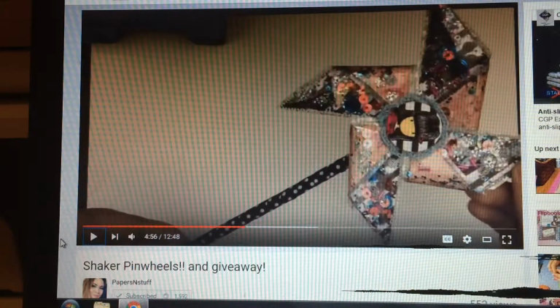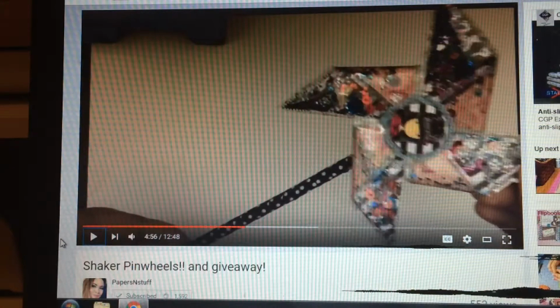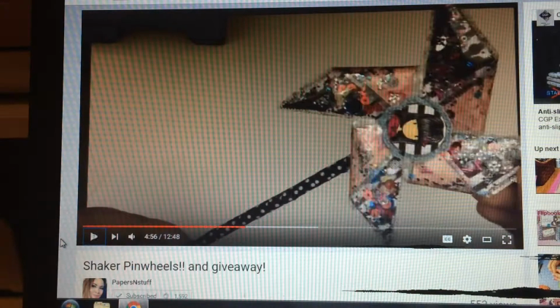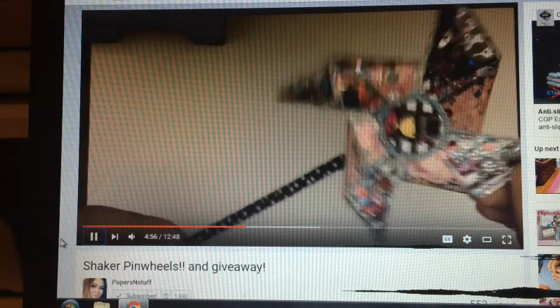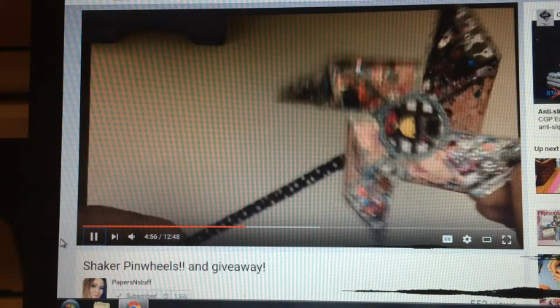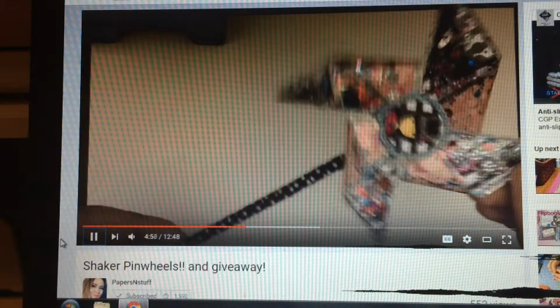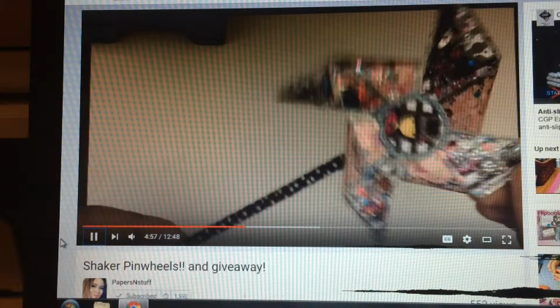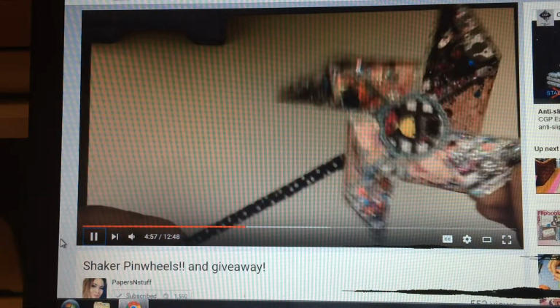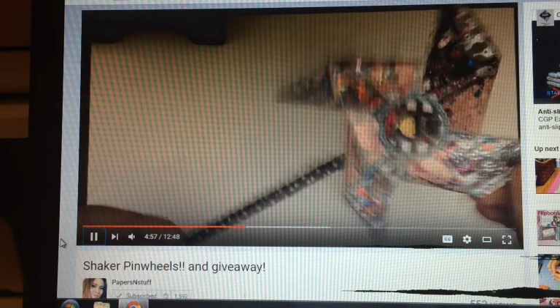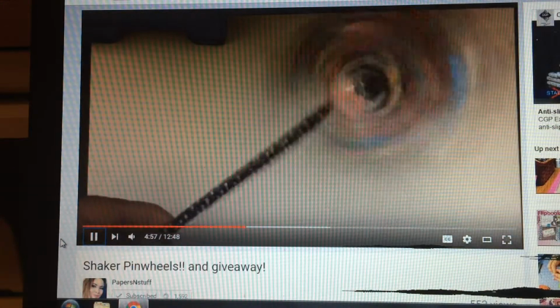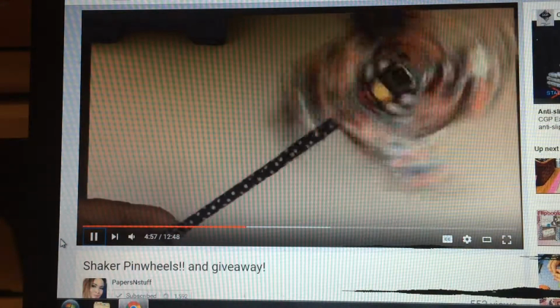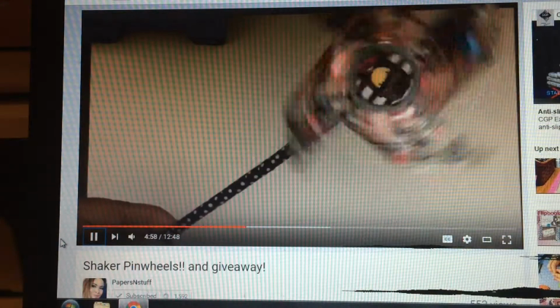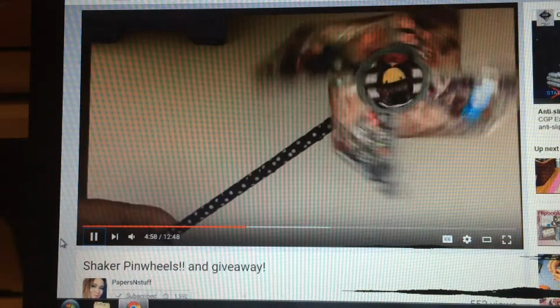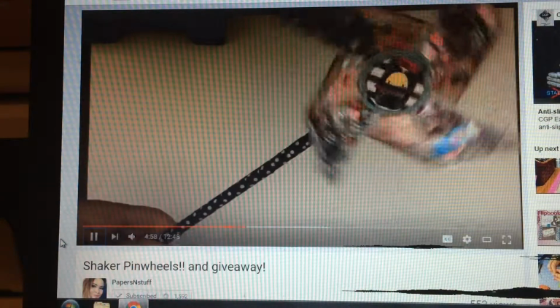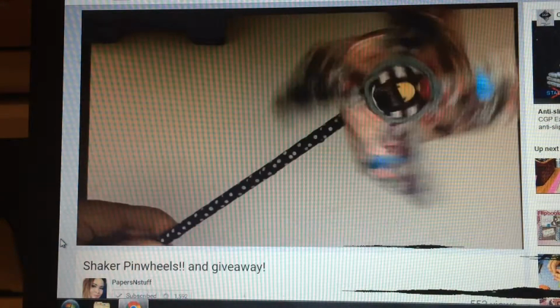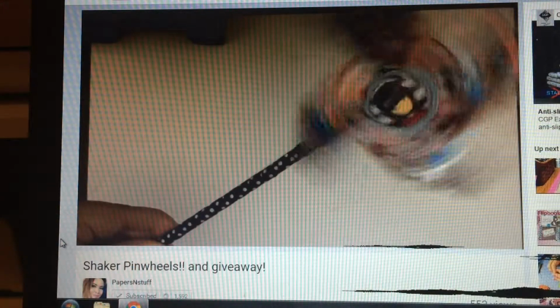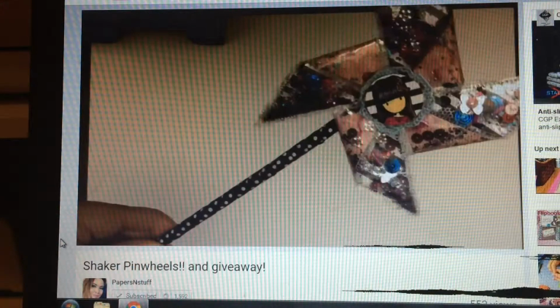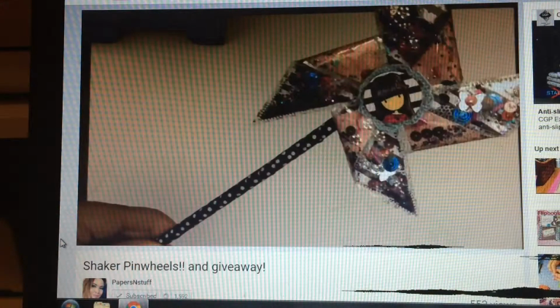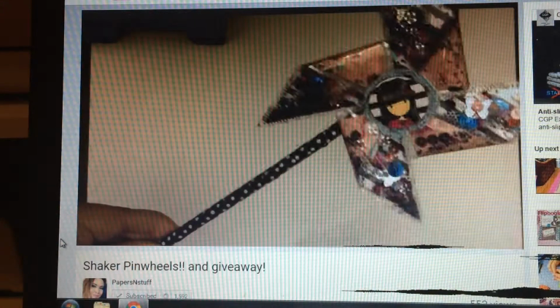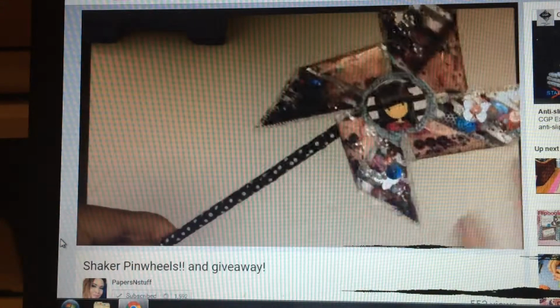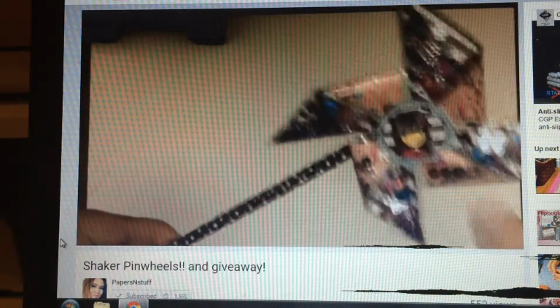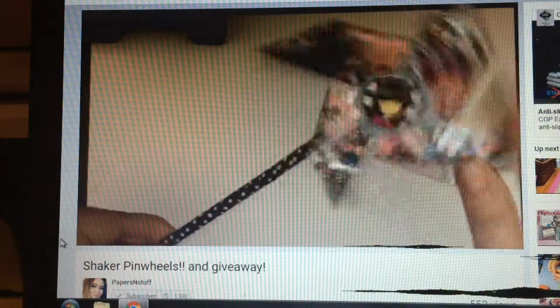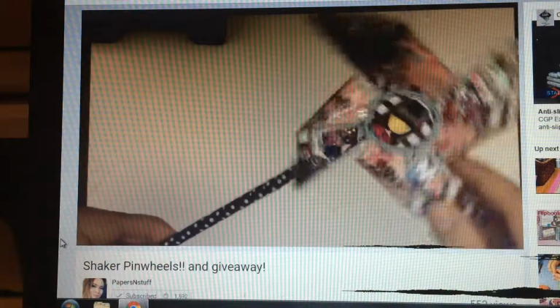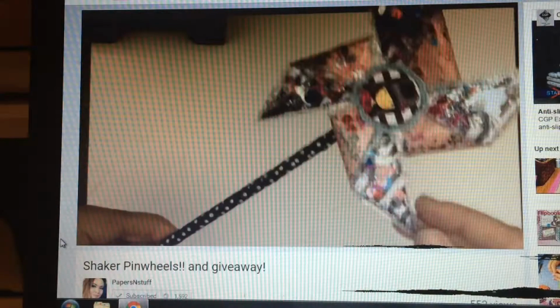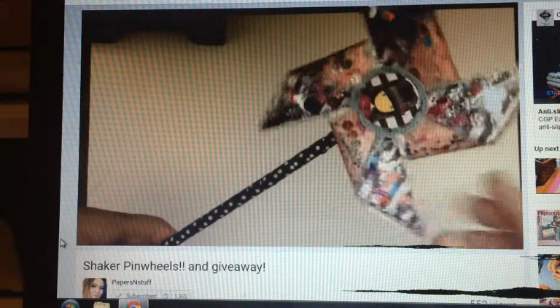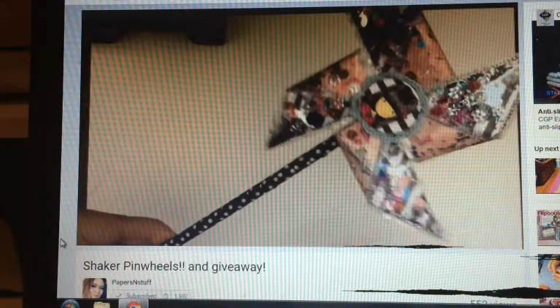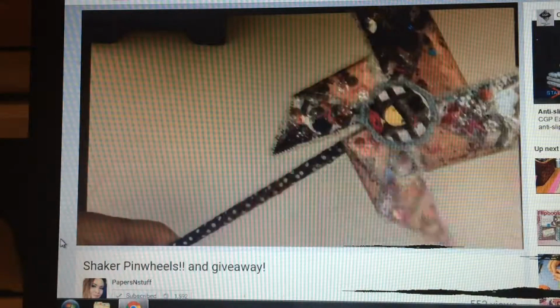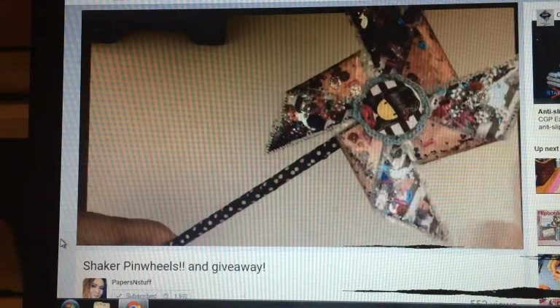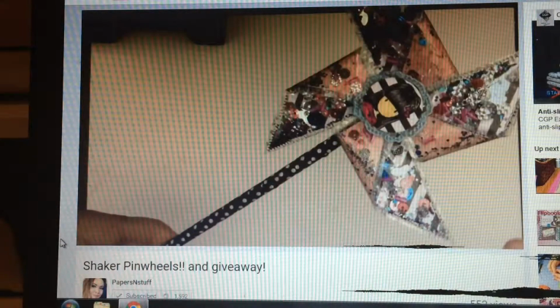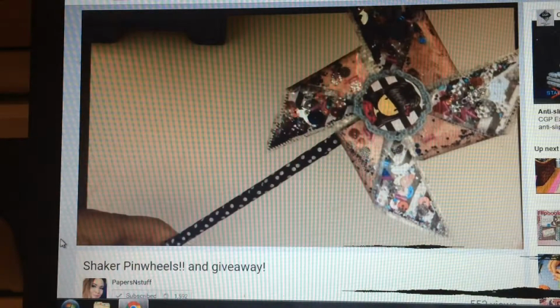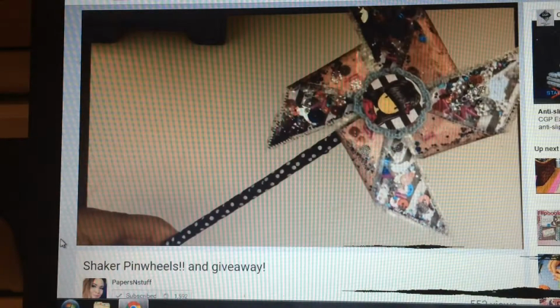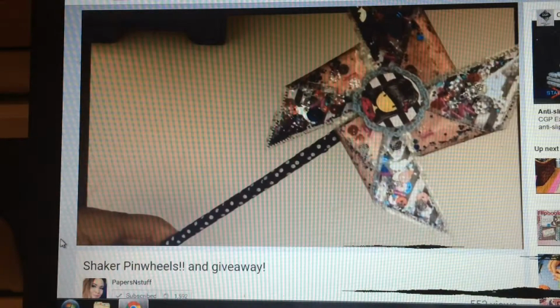Hey guys, welcome to my channel Crafty Ella. I'm Gabby and I'm so happy that you guys are here today.